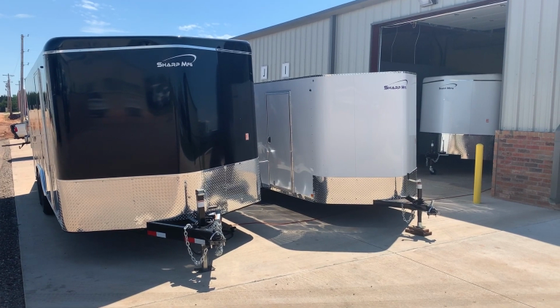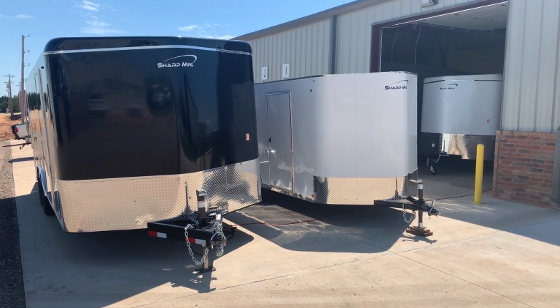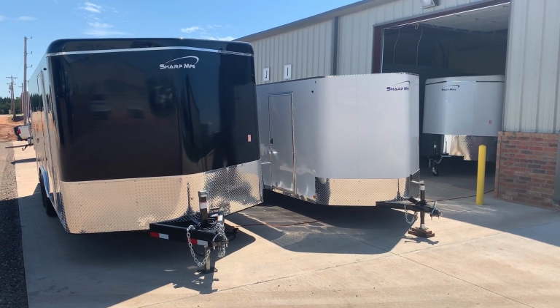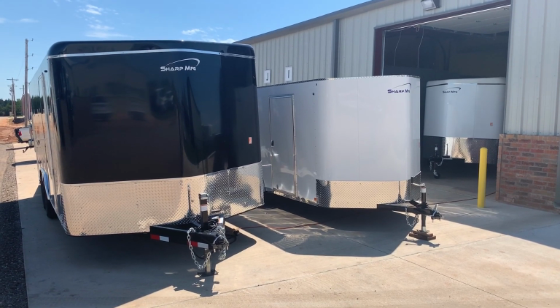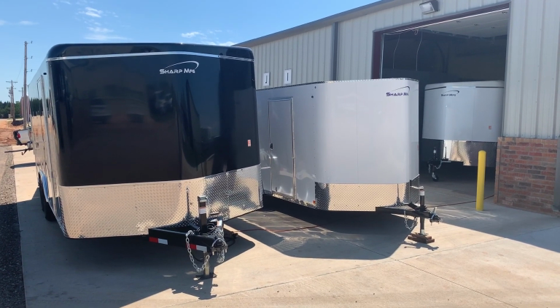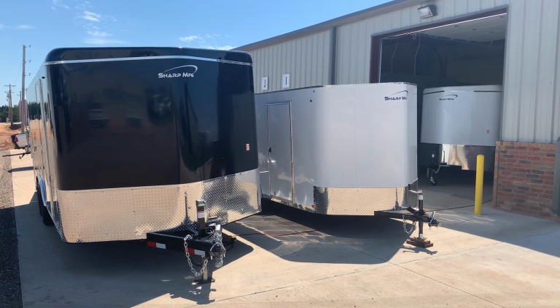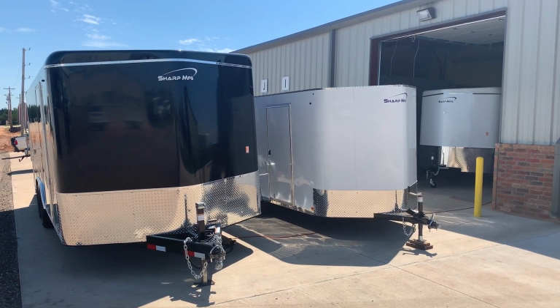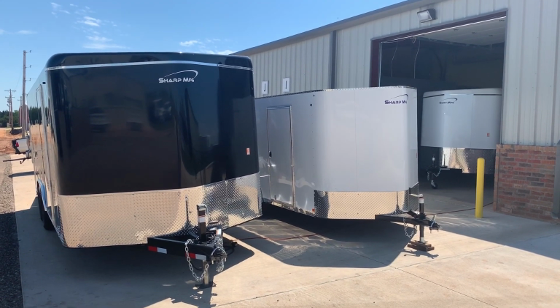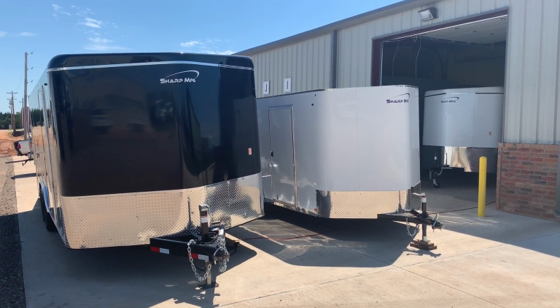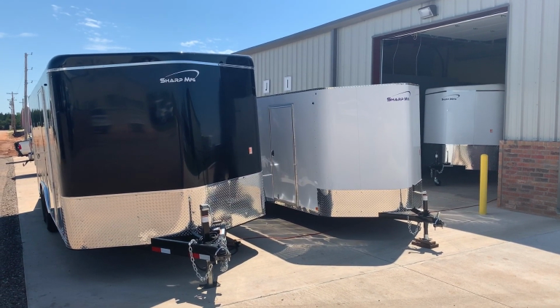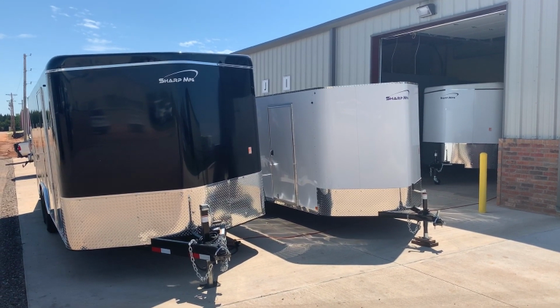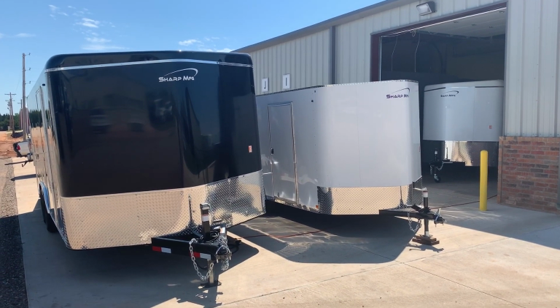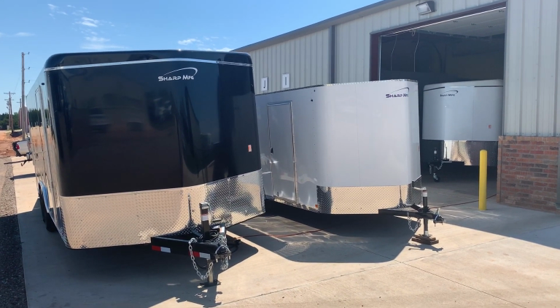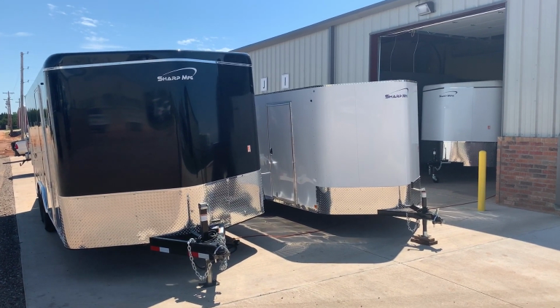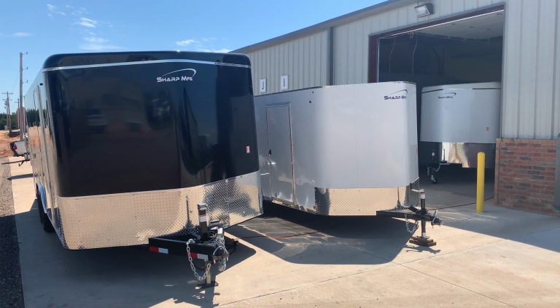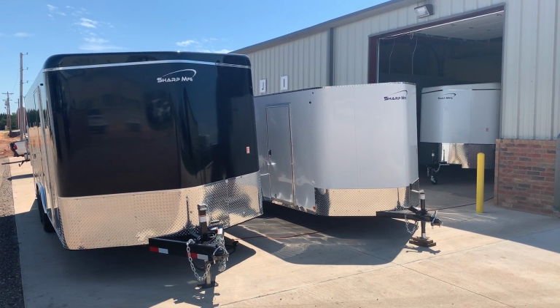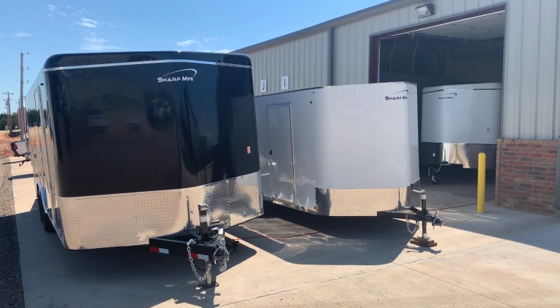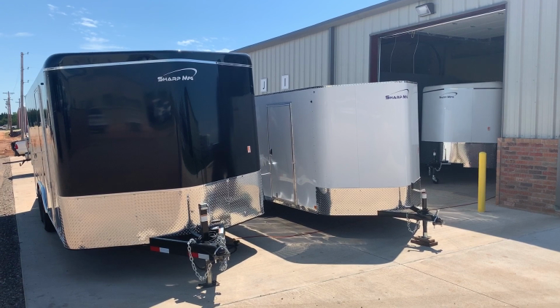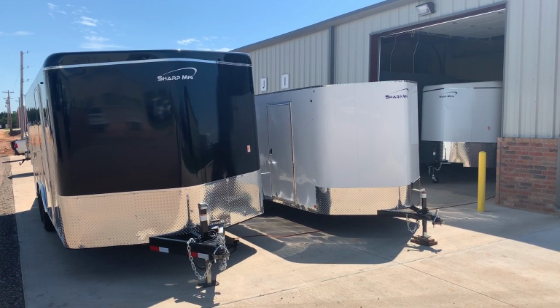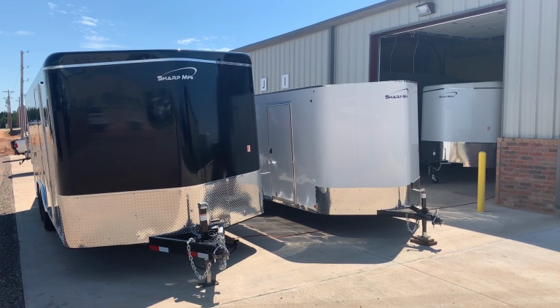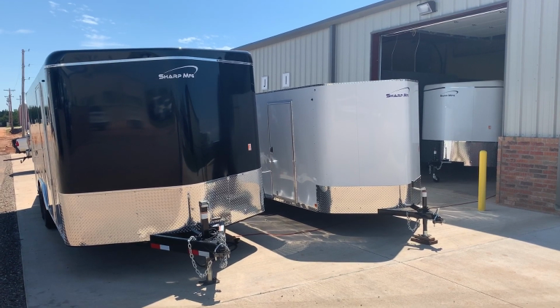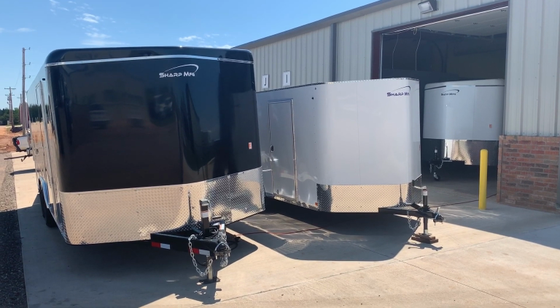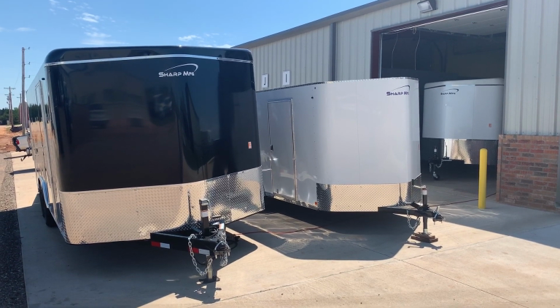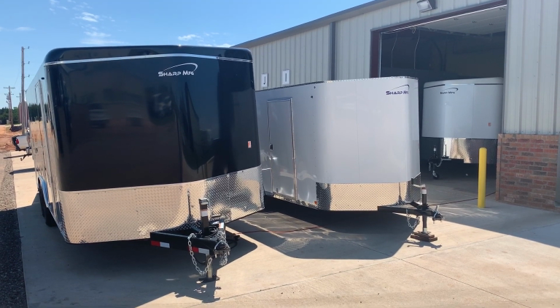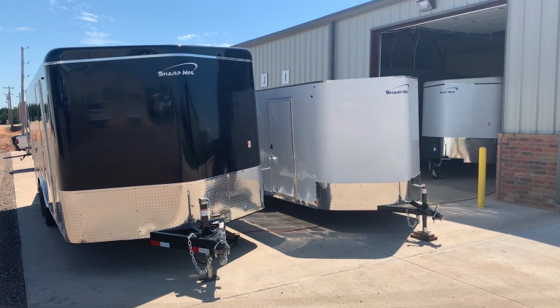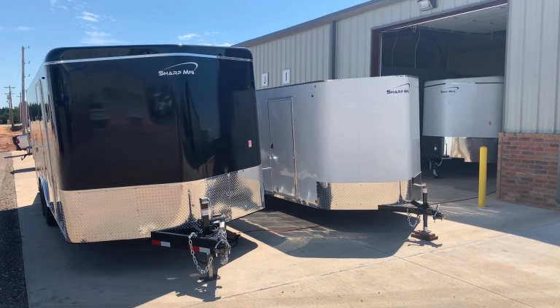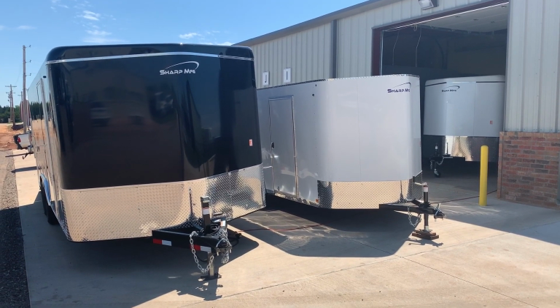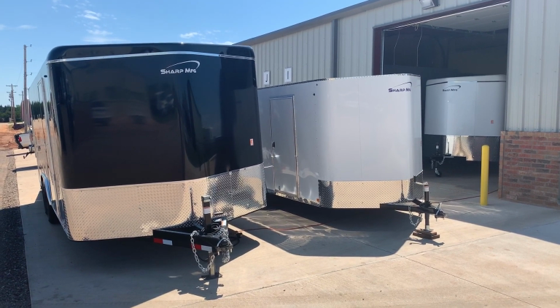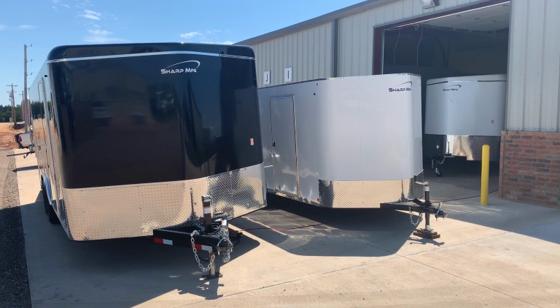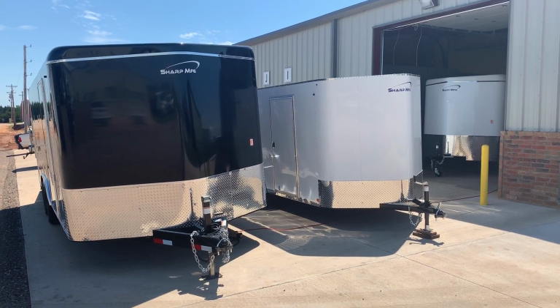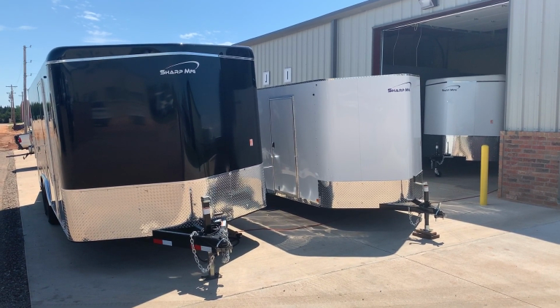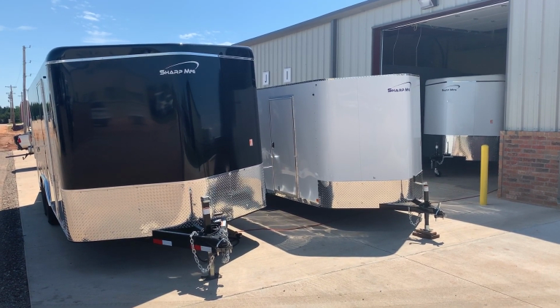Hello everybody, I'm David with Wild West Trailers. I'm excited to present to you today this Sharp manufactured 101 by 20 foot car hauler.